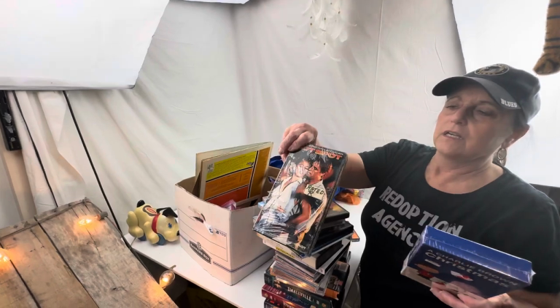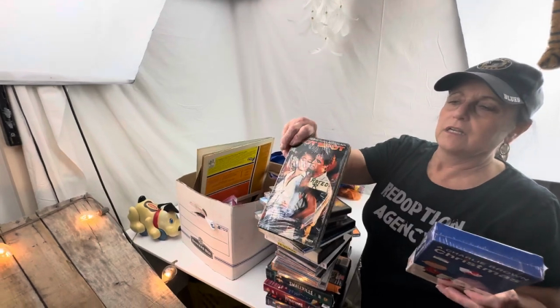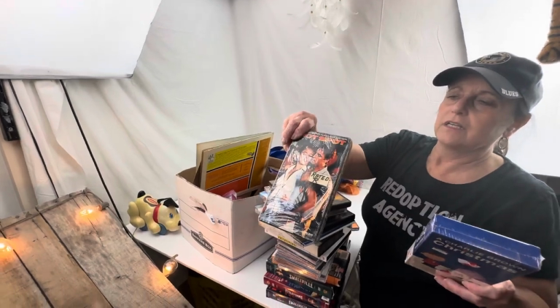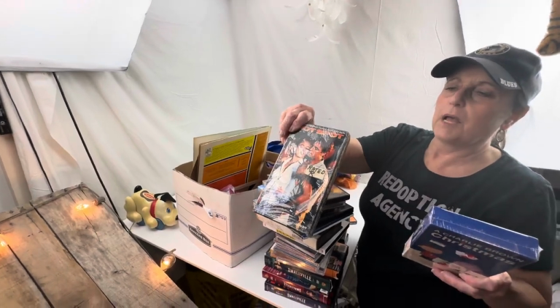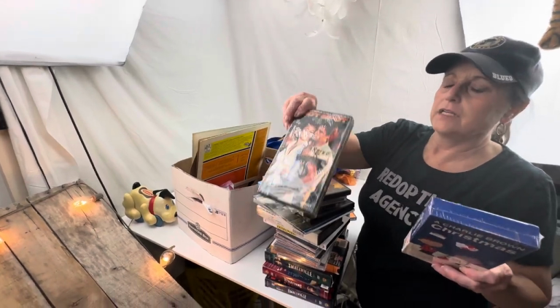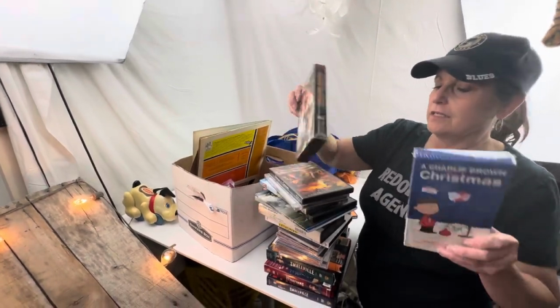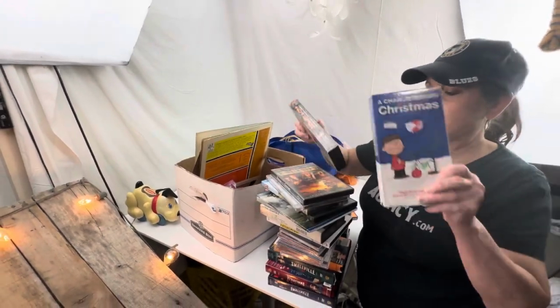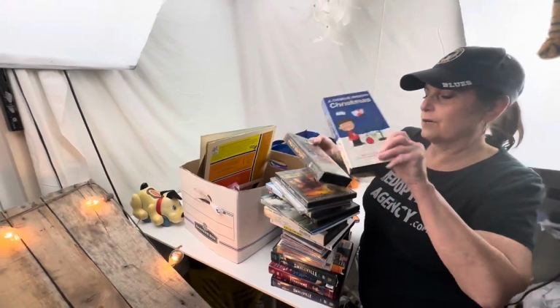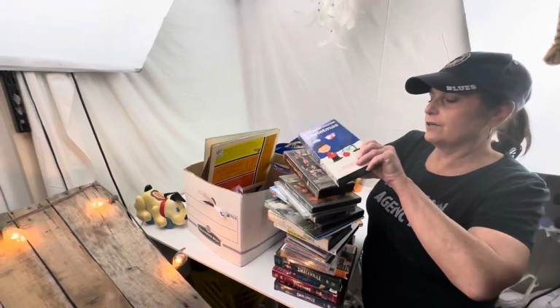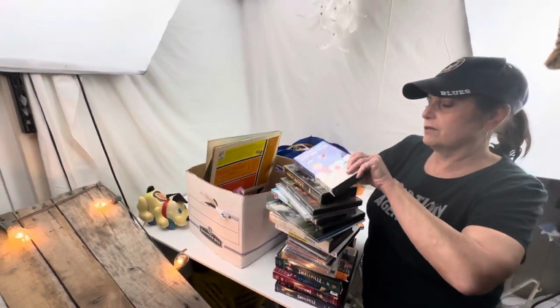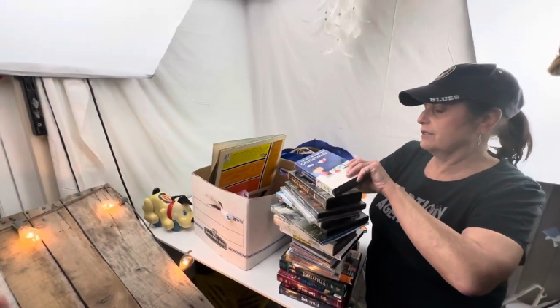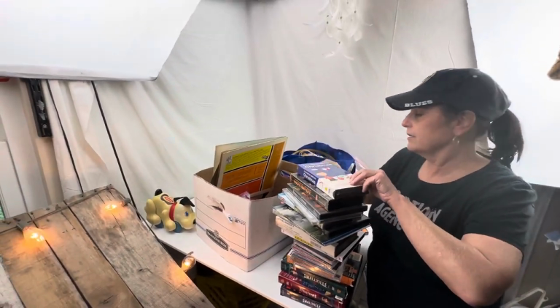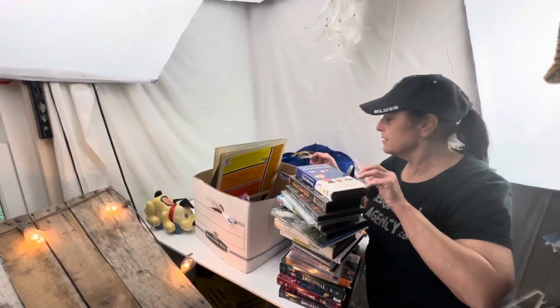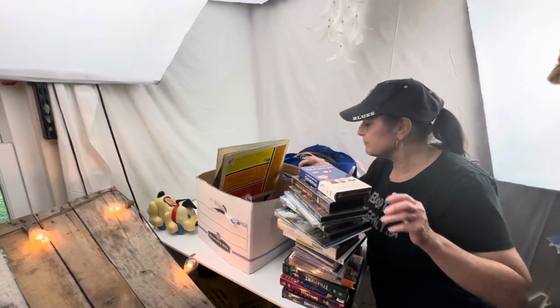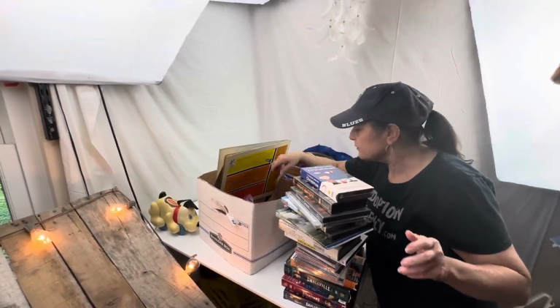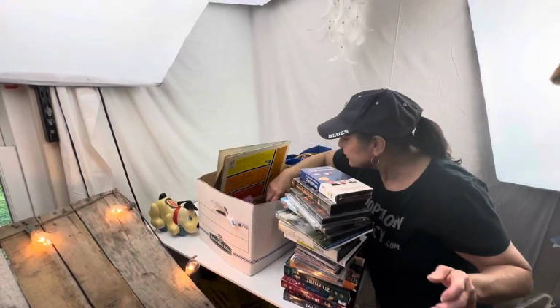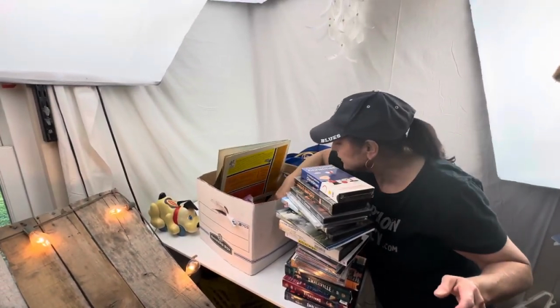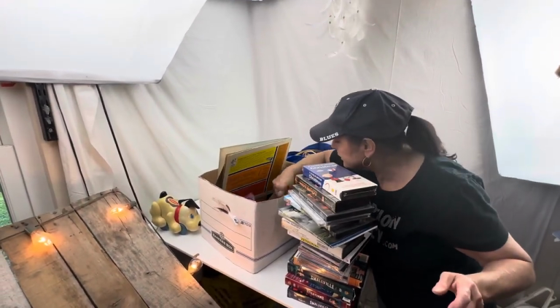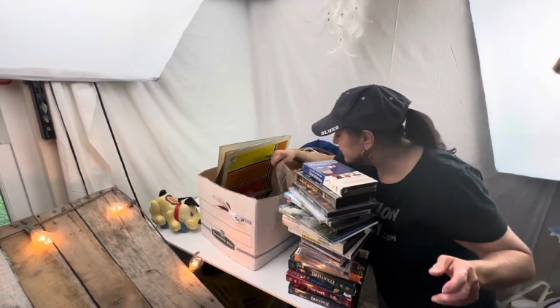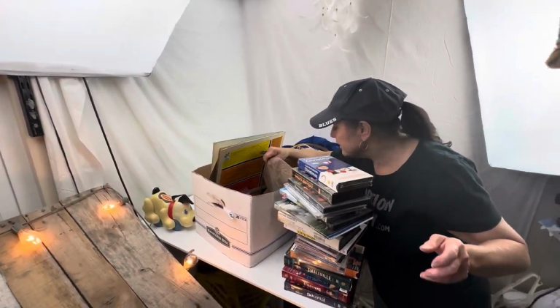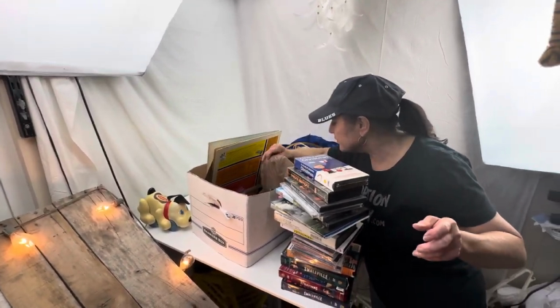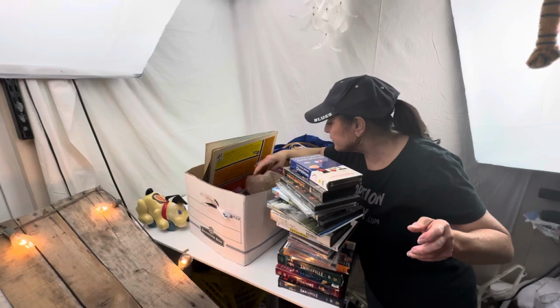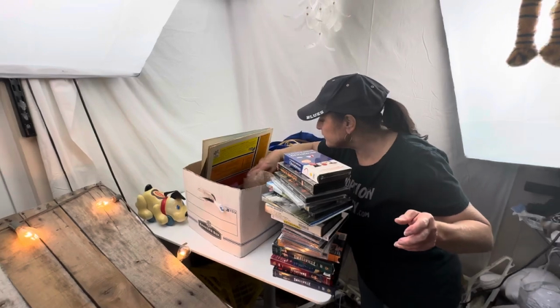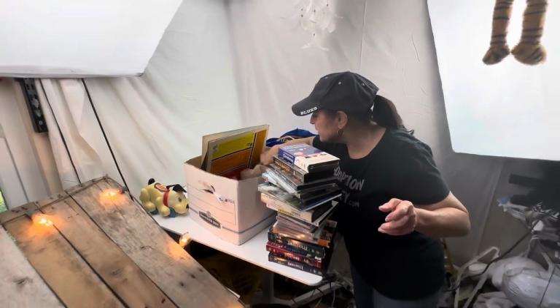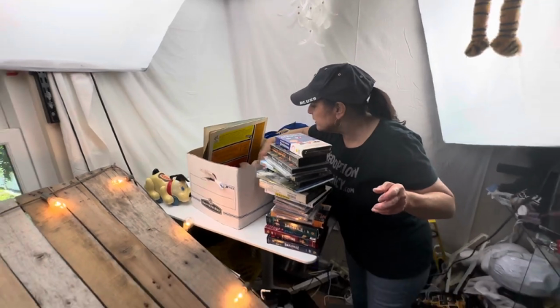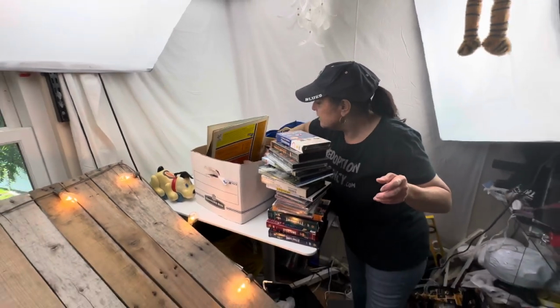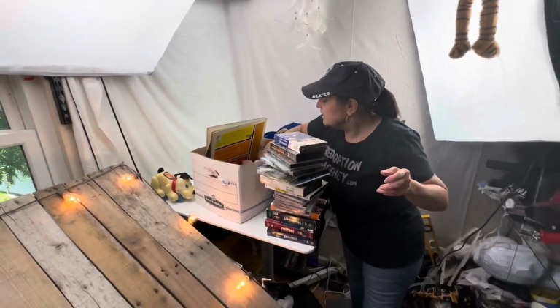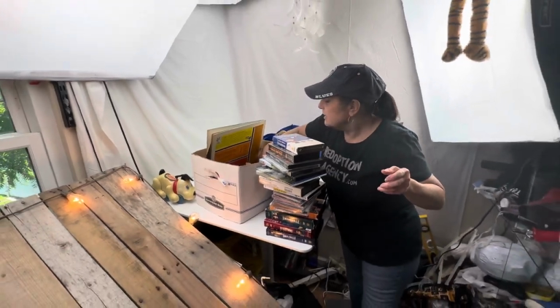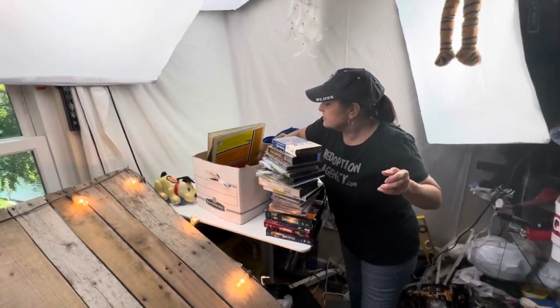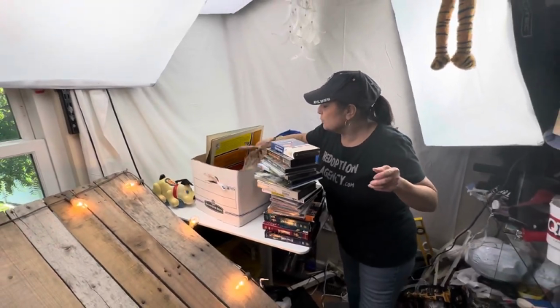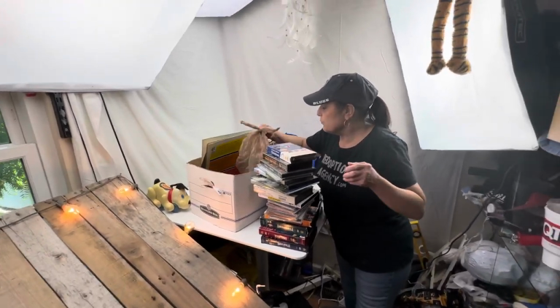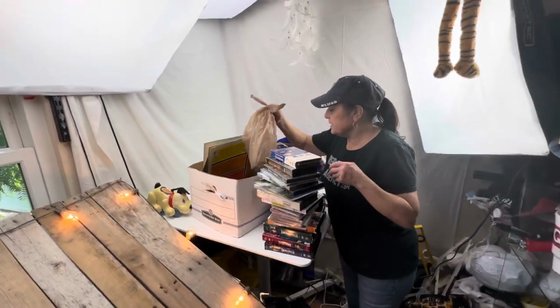Rated R - somebody wrote on that. It's a good yard sale find. There's some more ribbon and a cut.